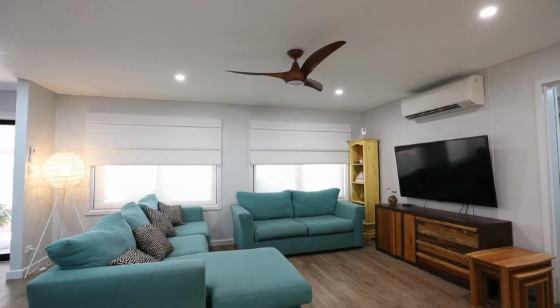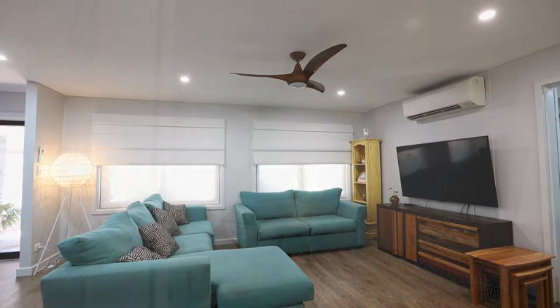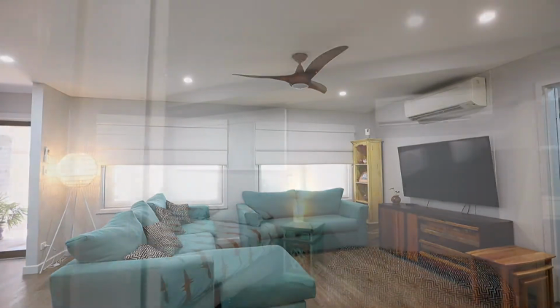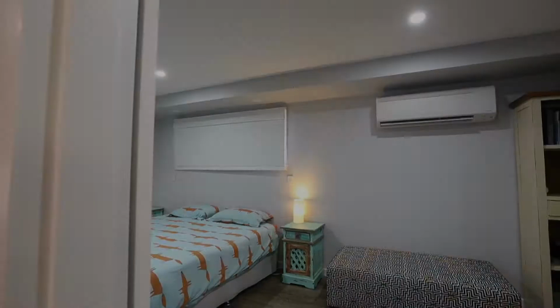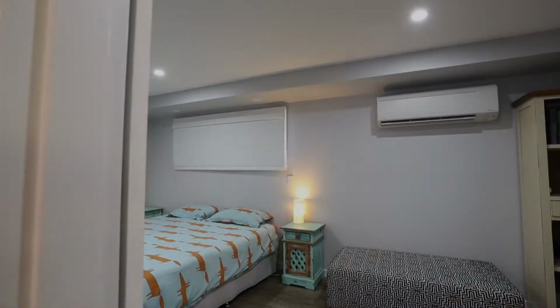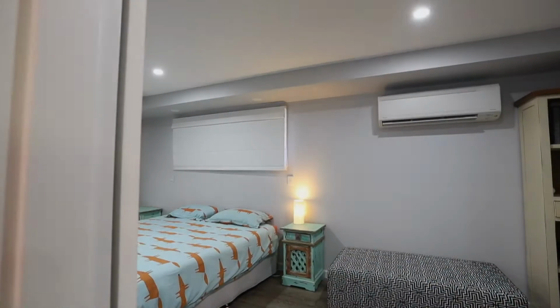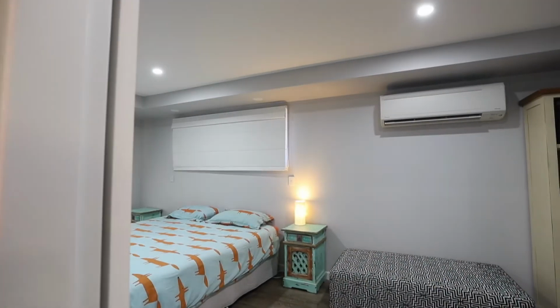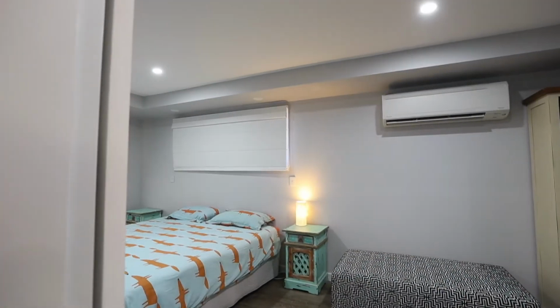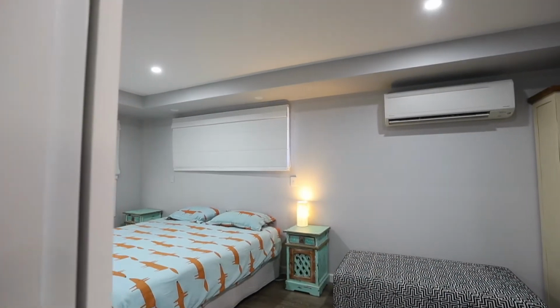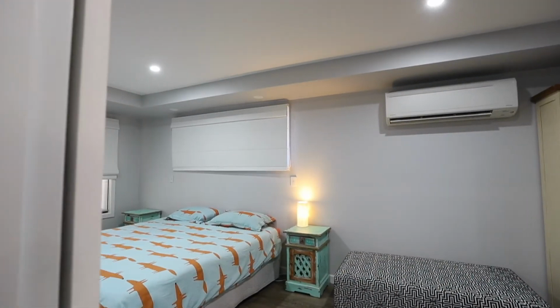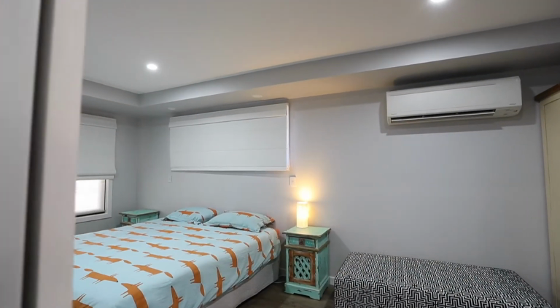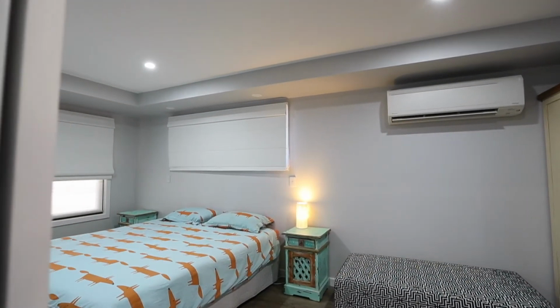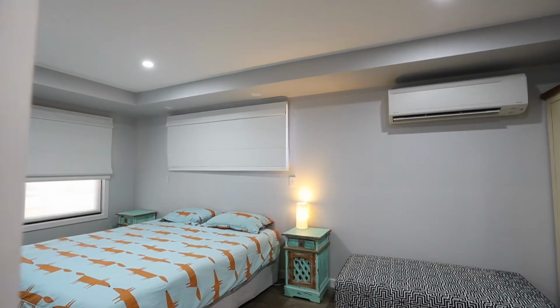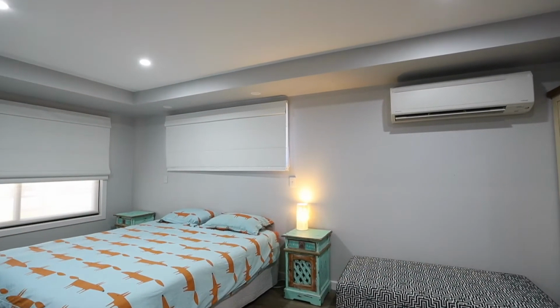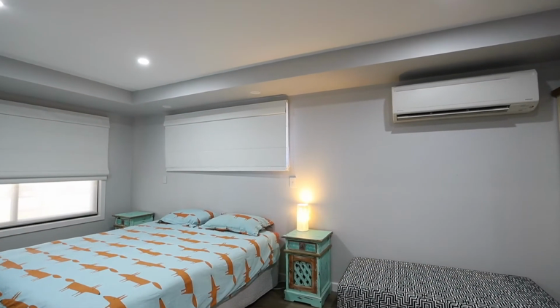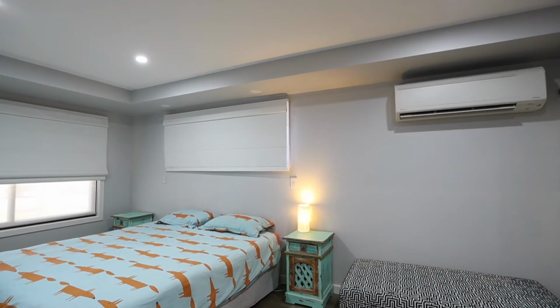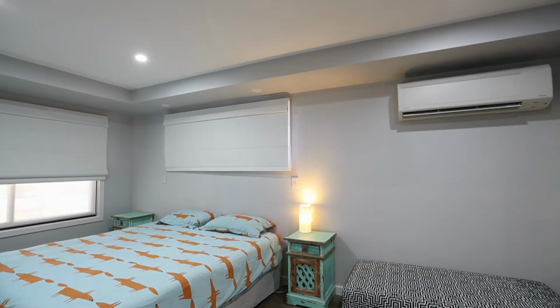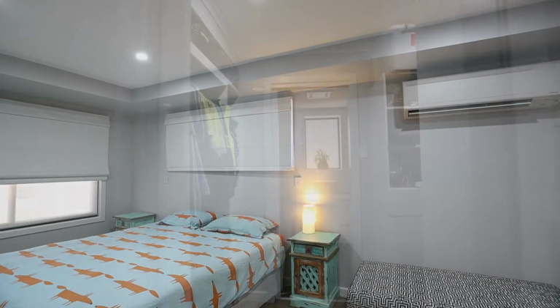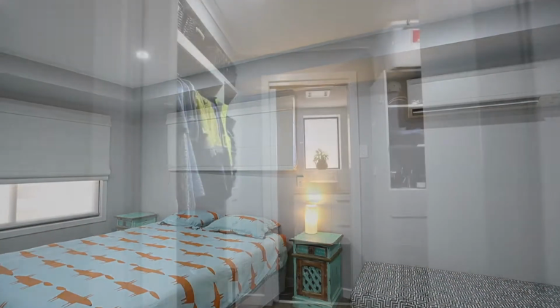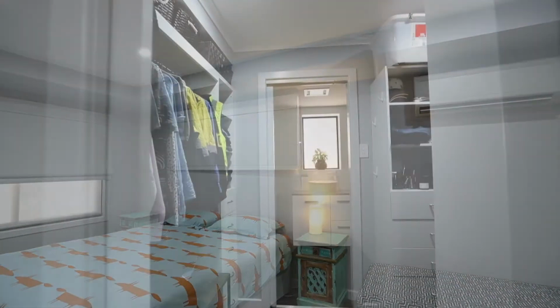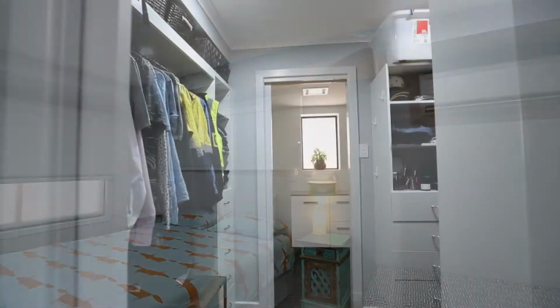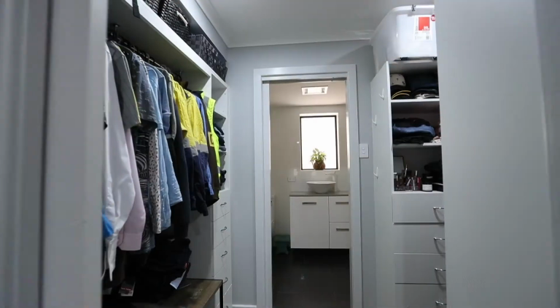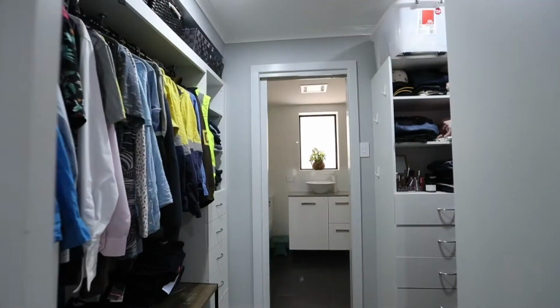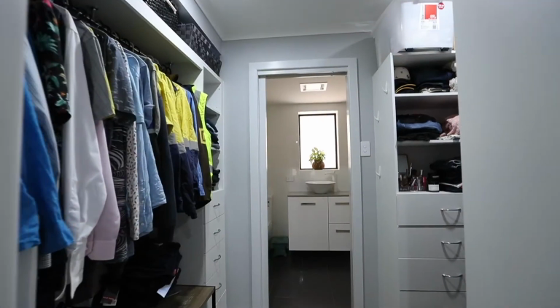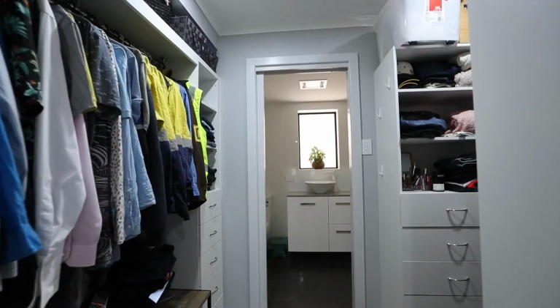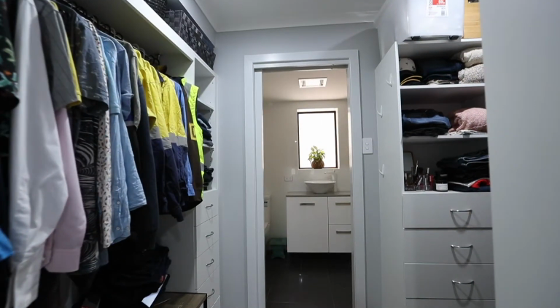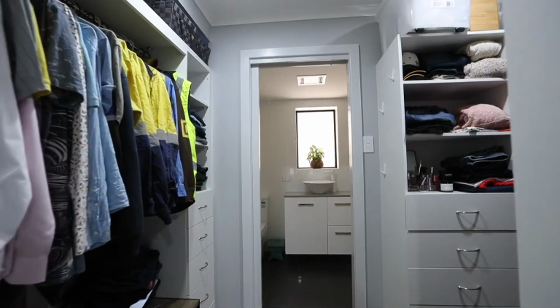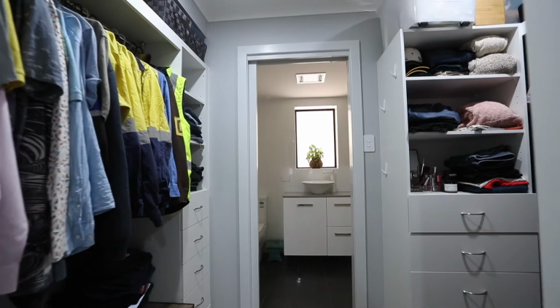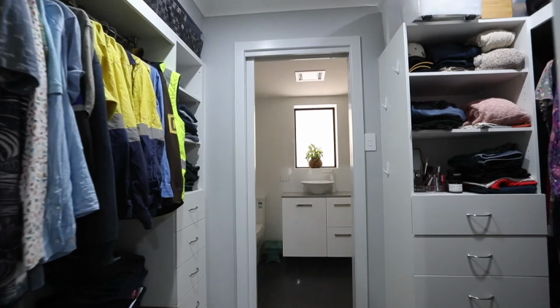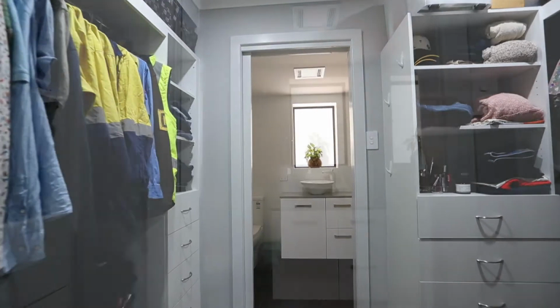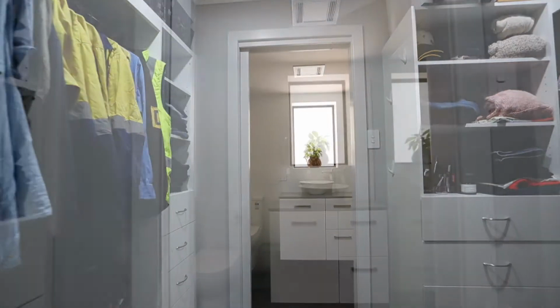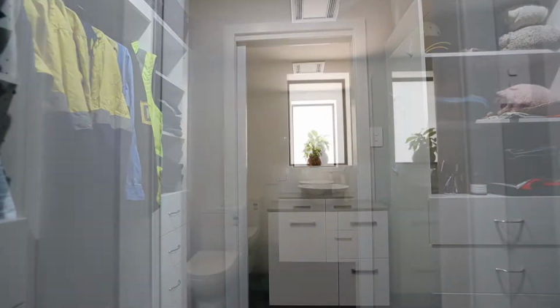The current owners have turned what used to be a carport into a spacious master bedroom with a walk-in robe and ensuite.